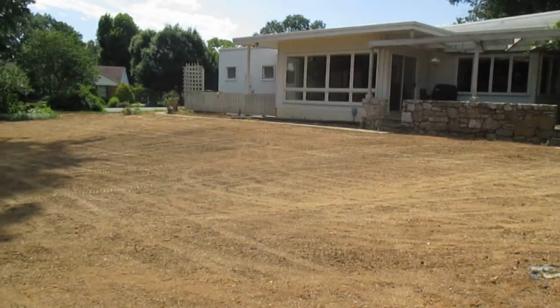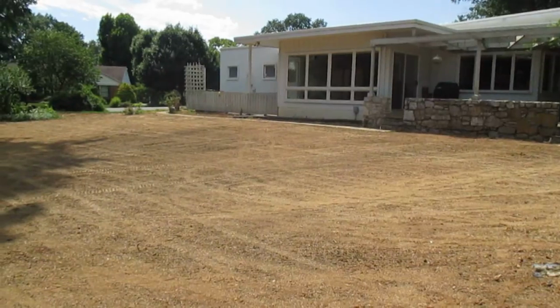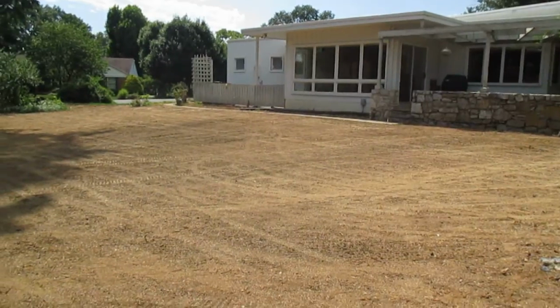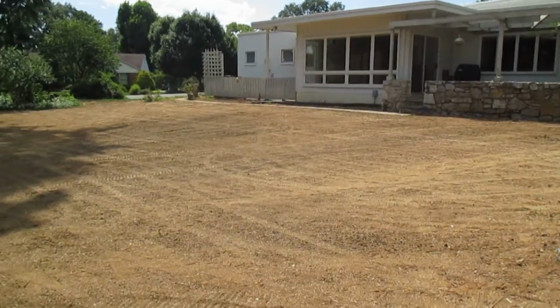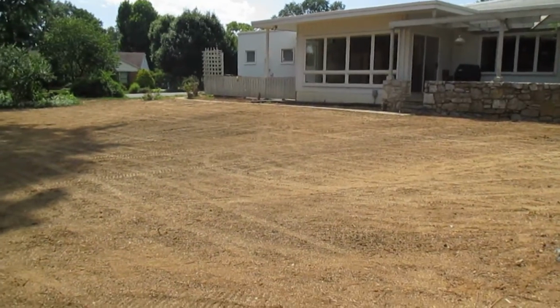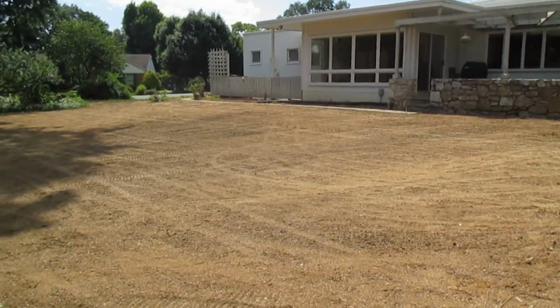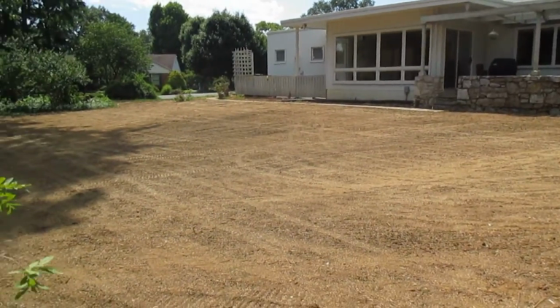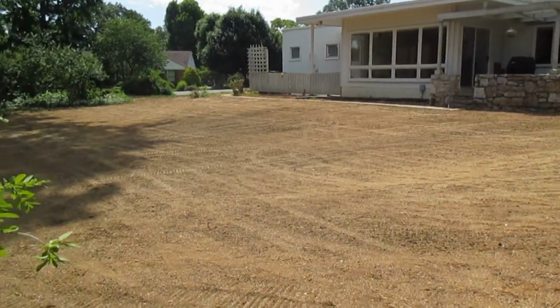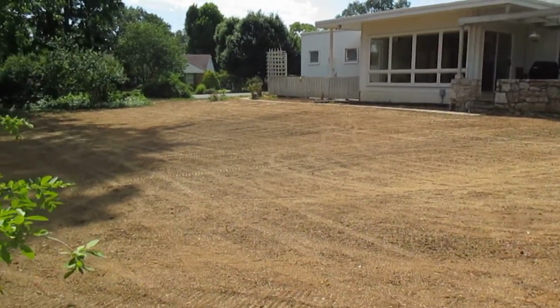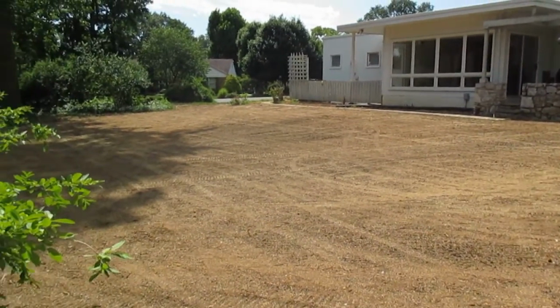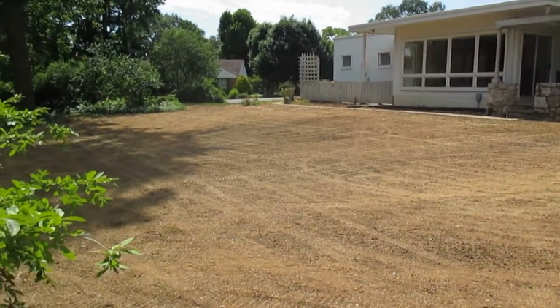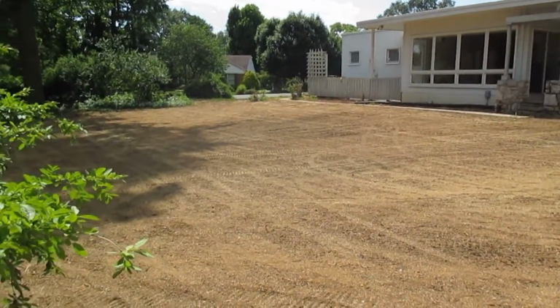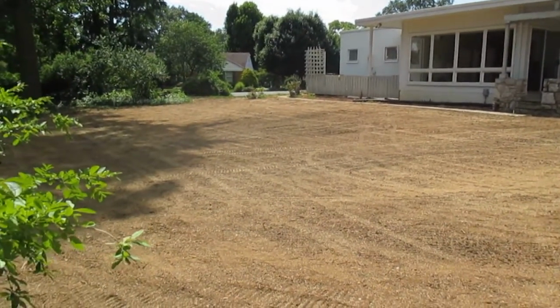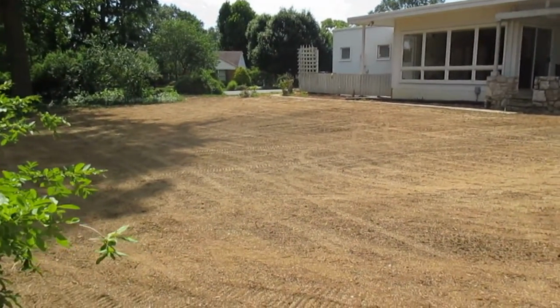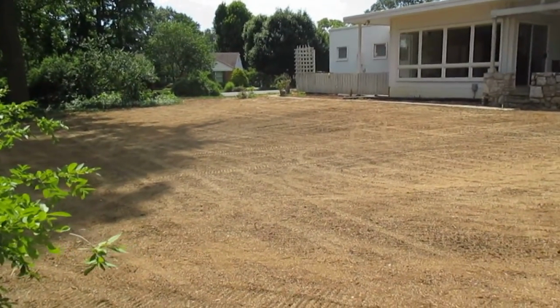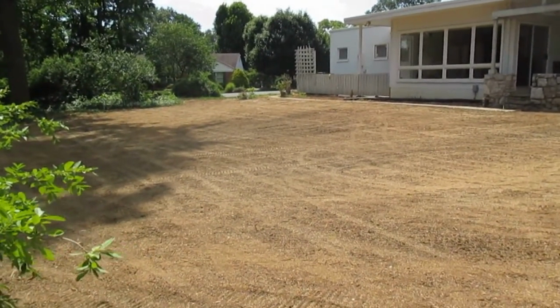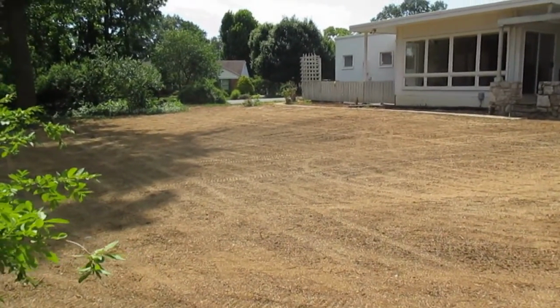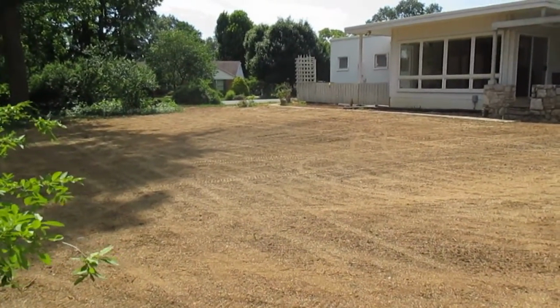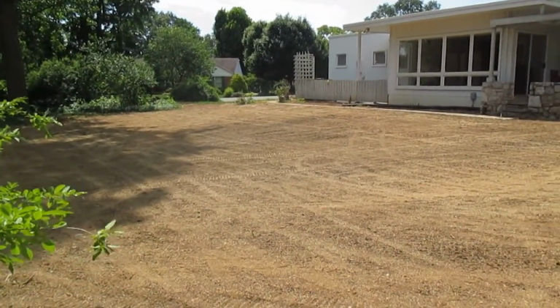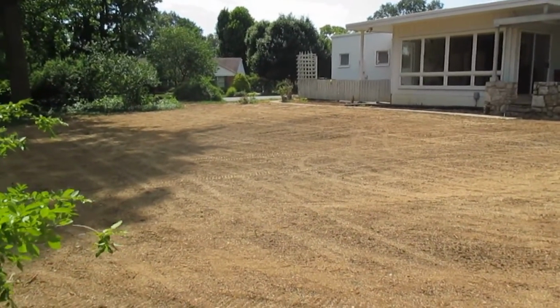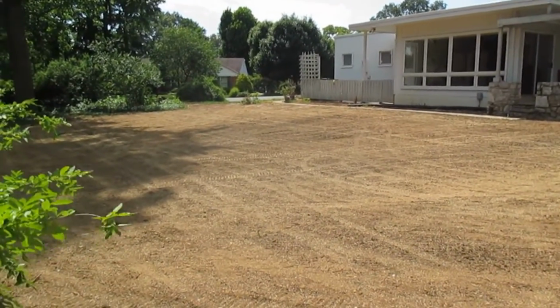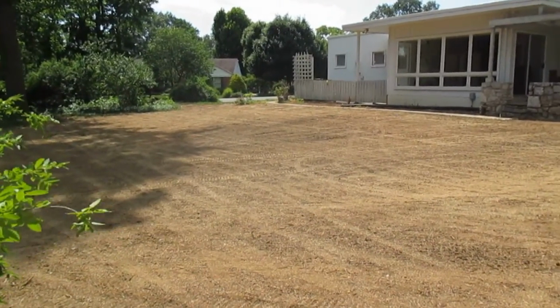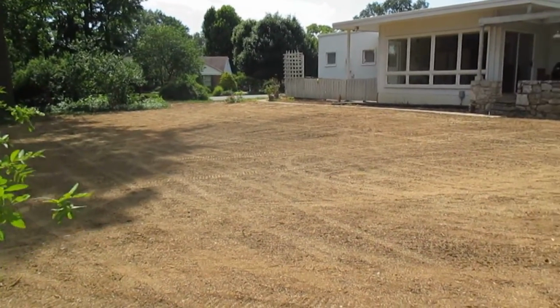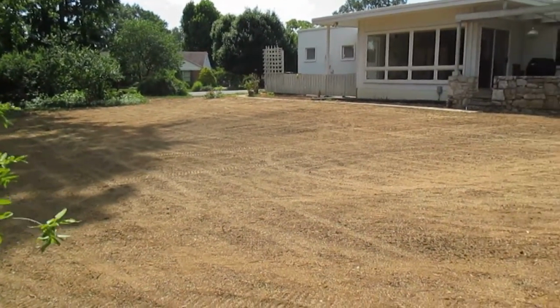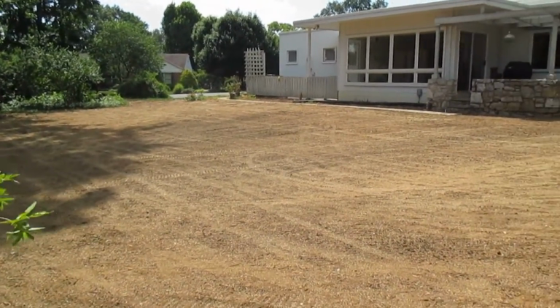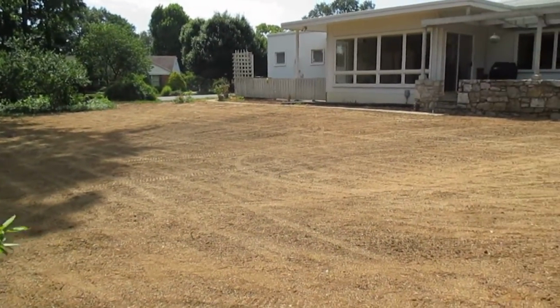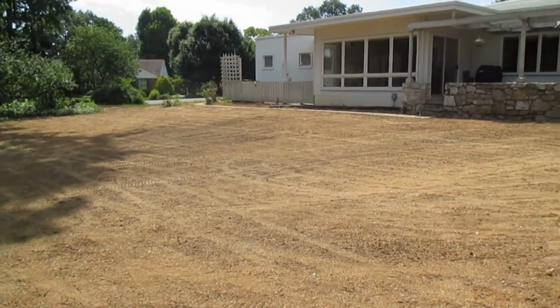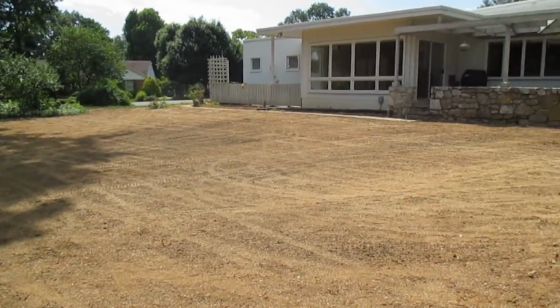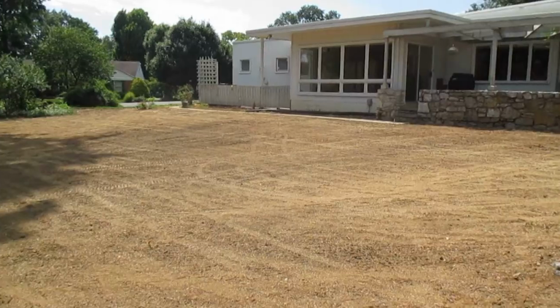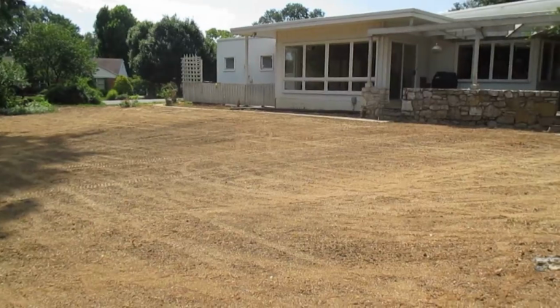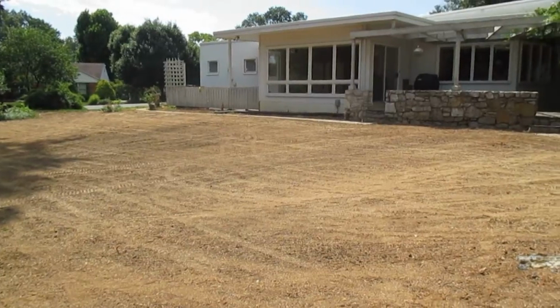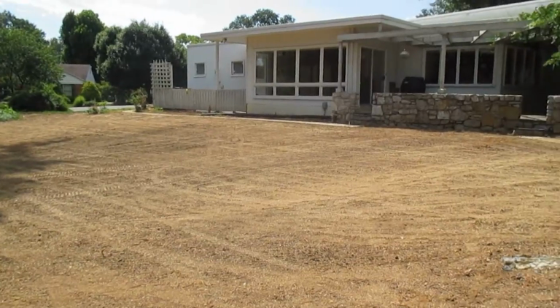Hi, it's Tom Grosh from Grosh's Lawn Service. We finished a lawn prep here in Hagerstown, Maryland.